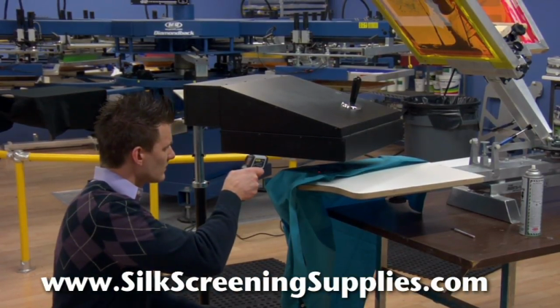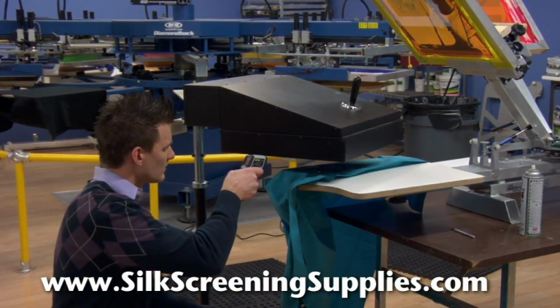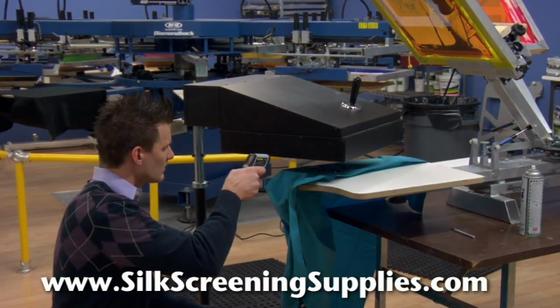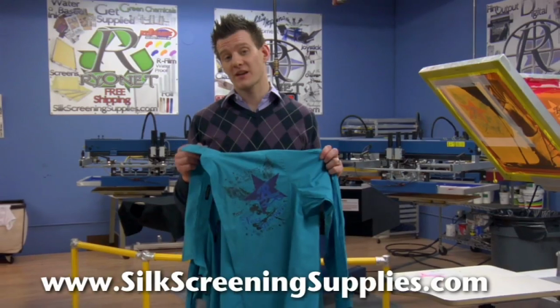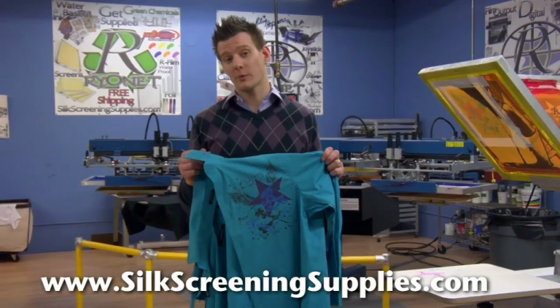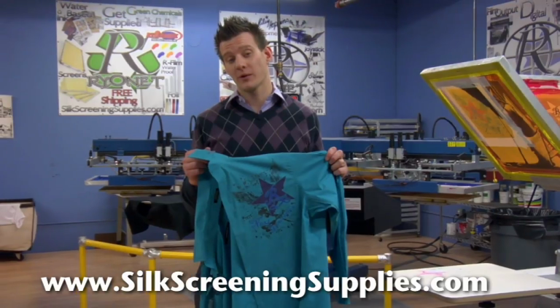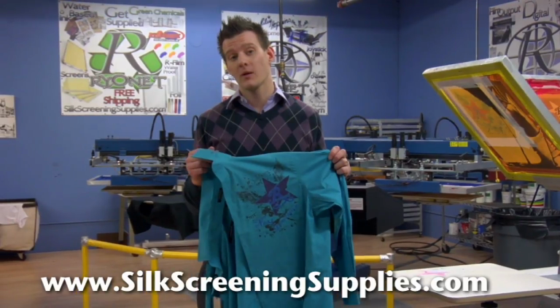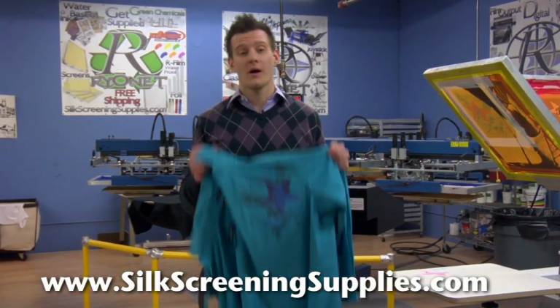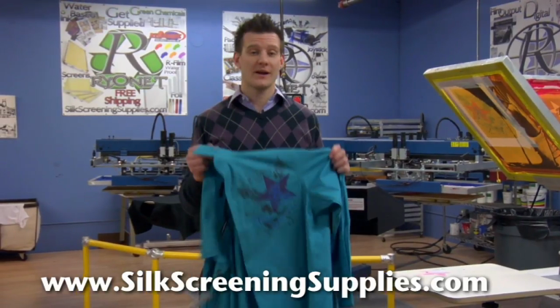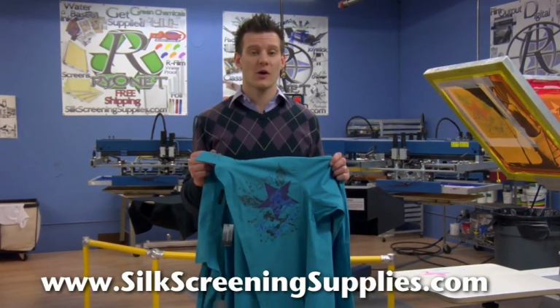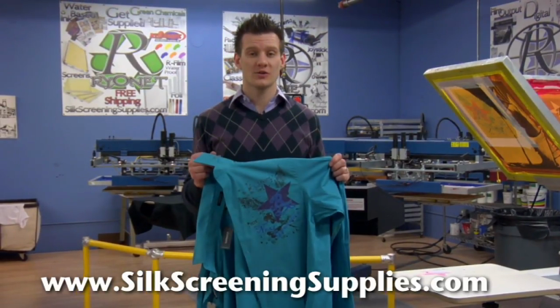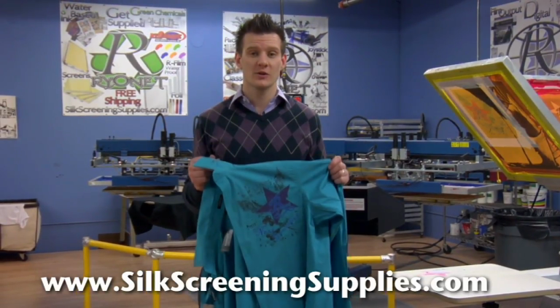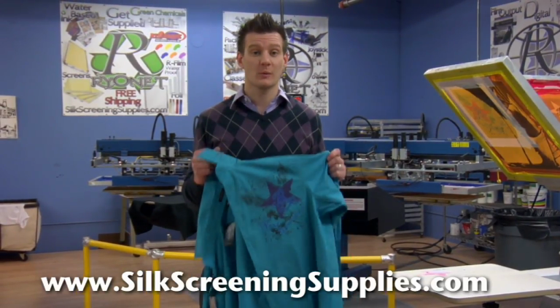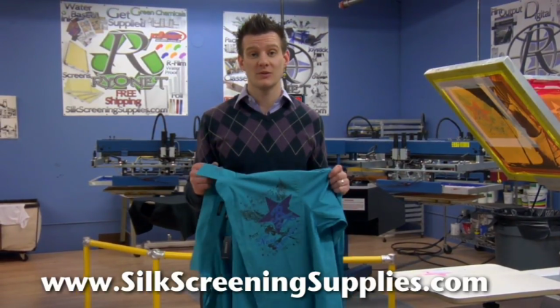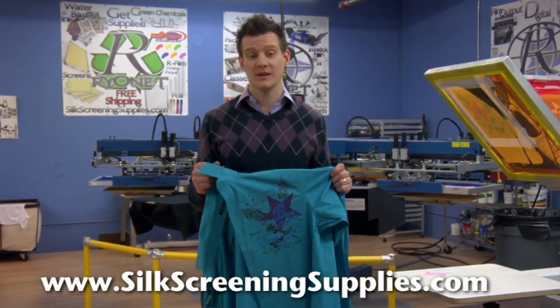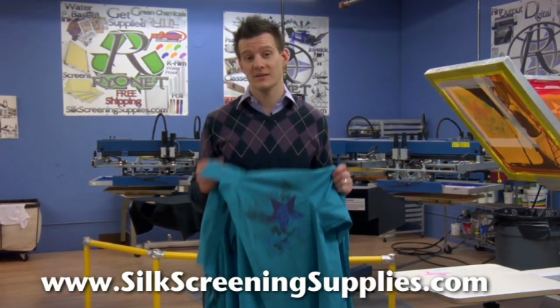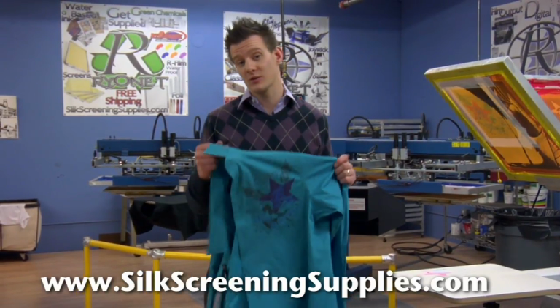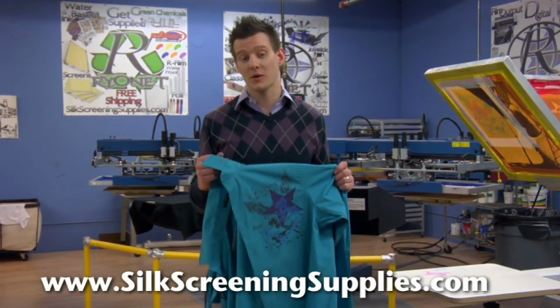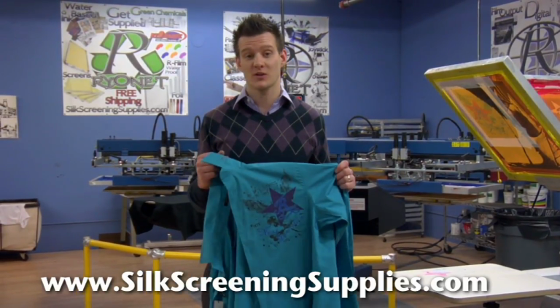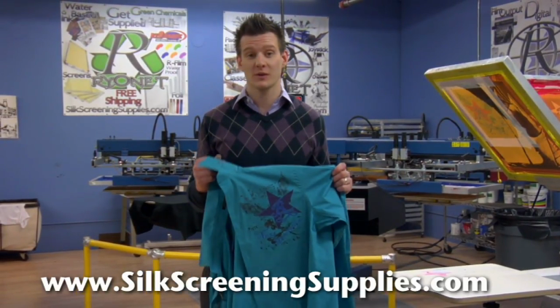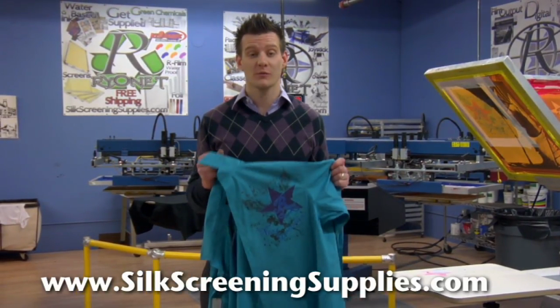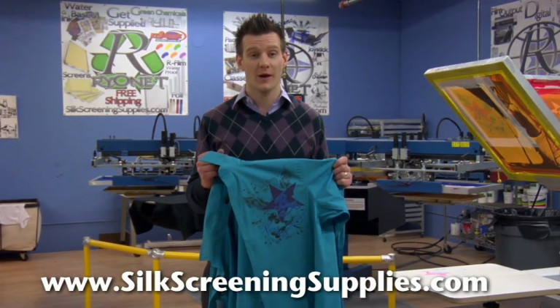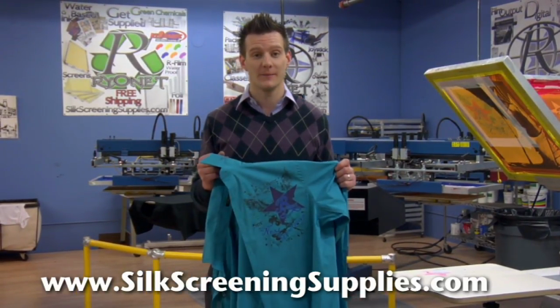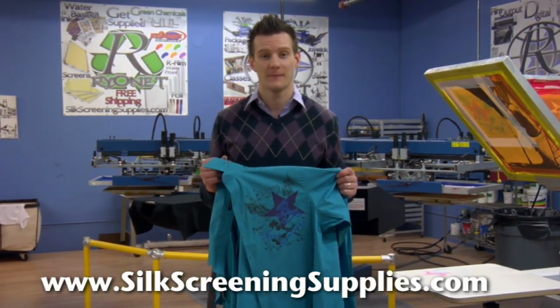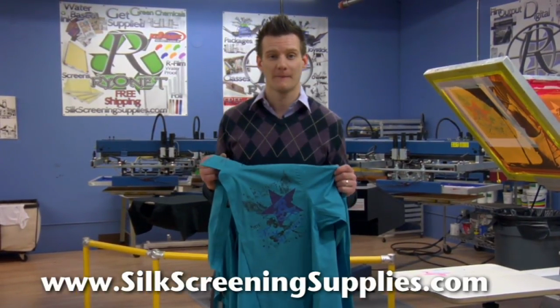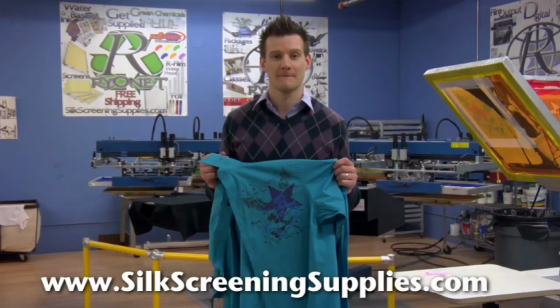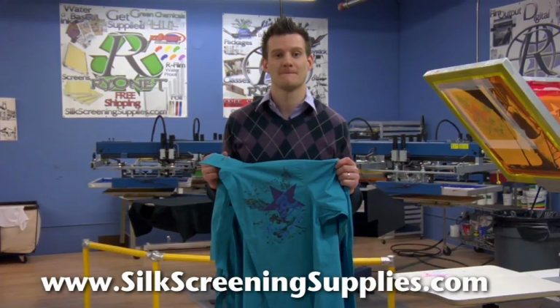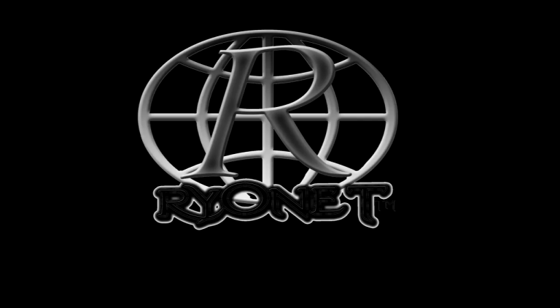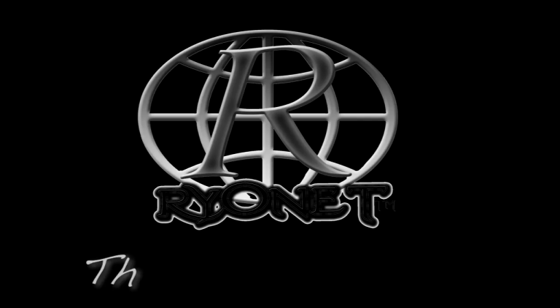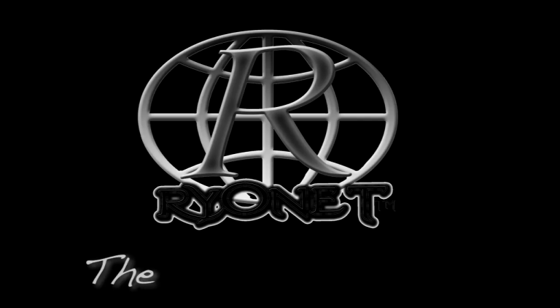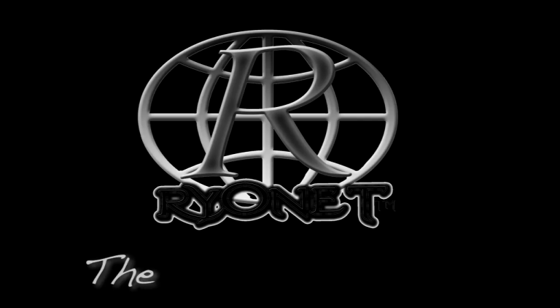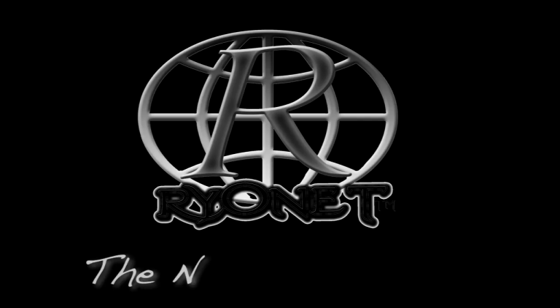Another fashionable print on a nice collared shirt using reduced inks and 230 mesh screens from Rionet.